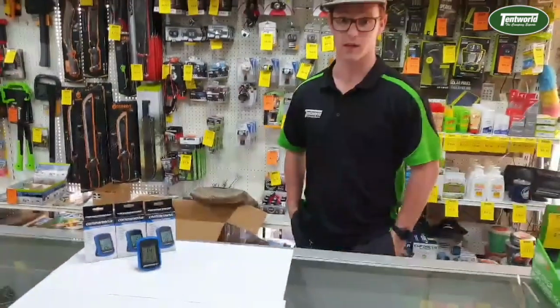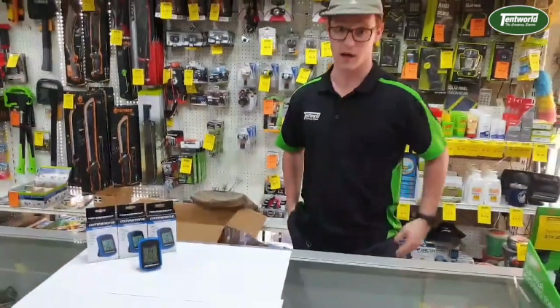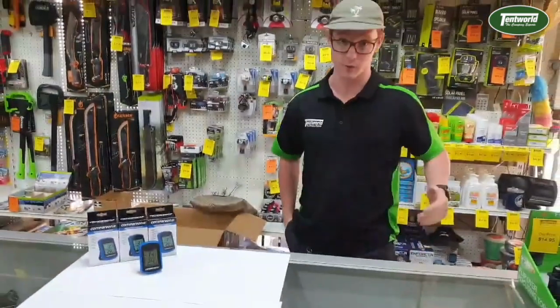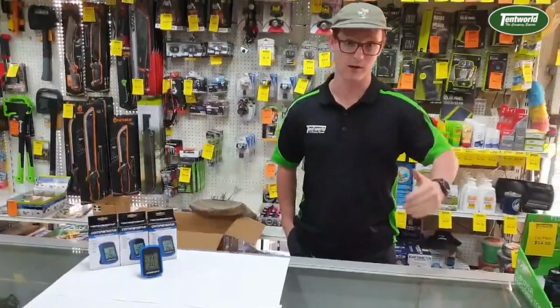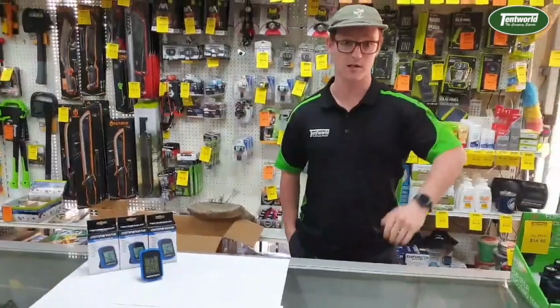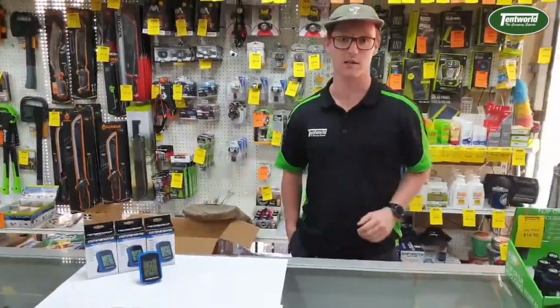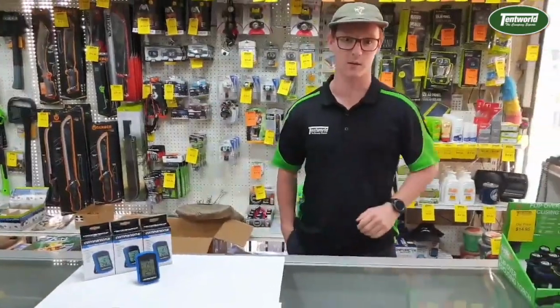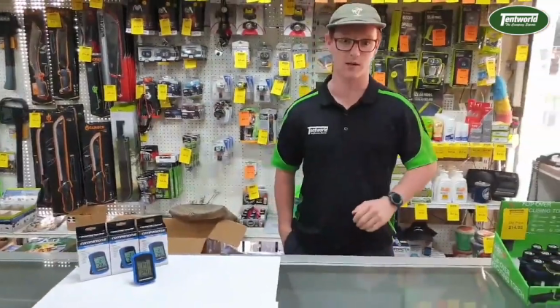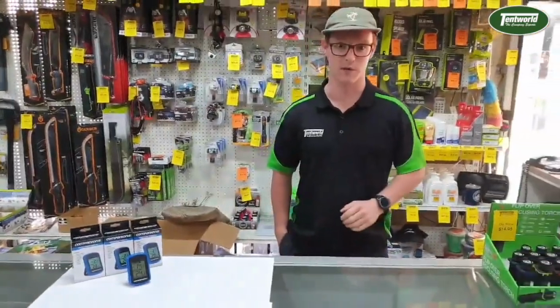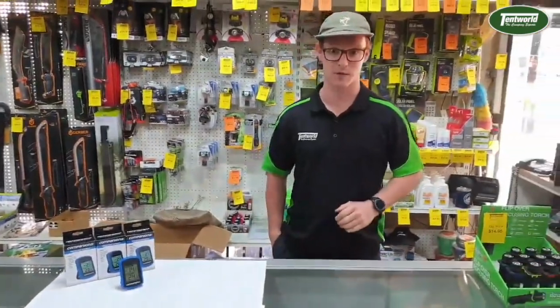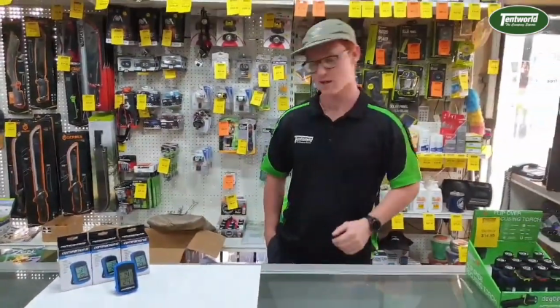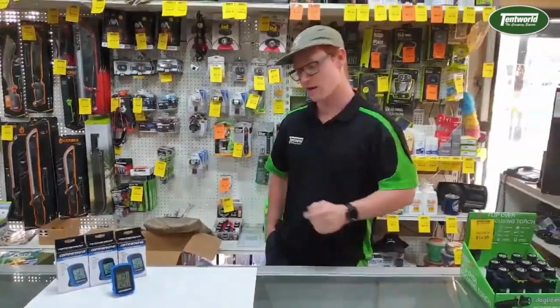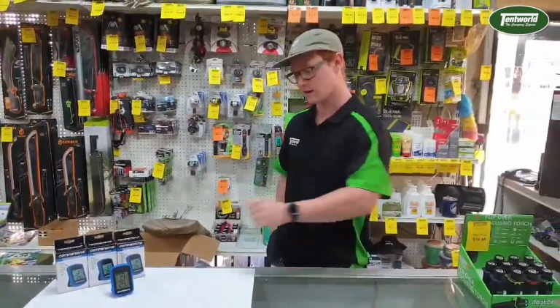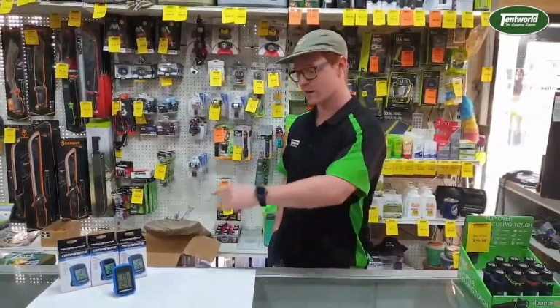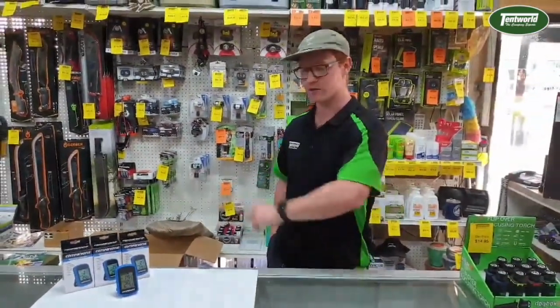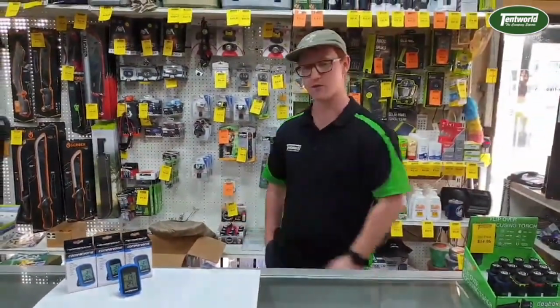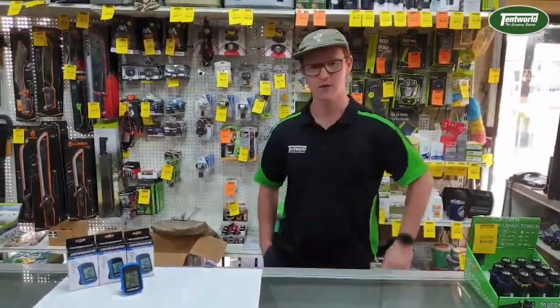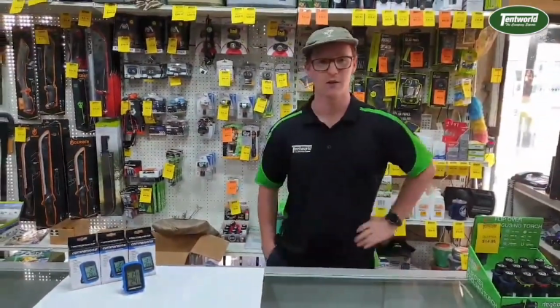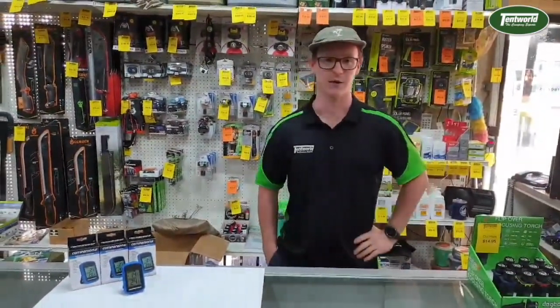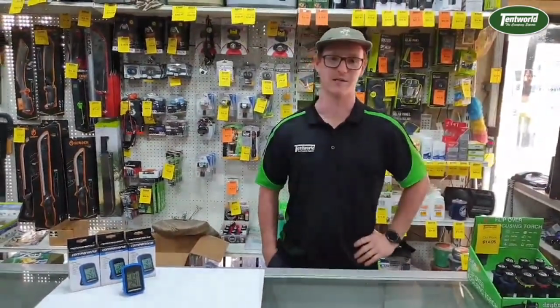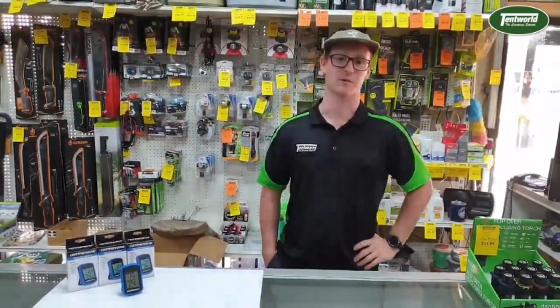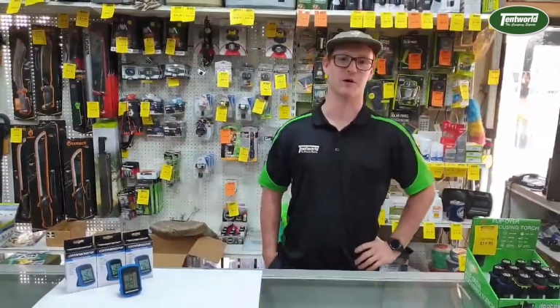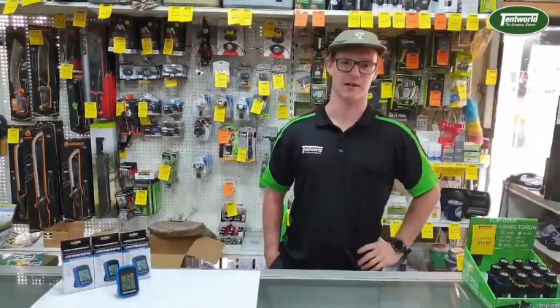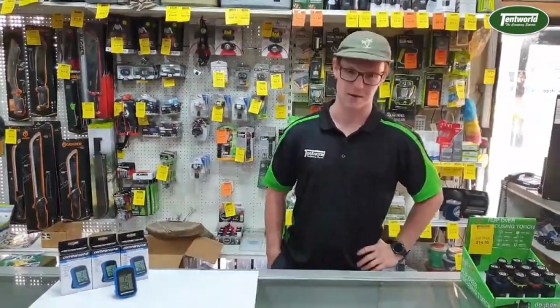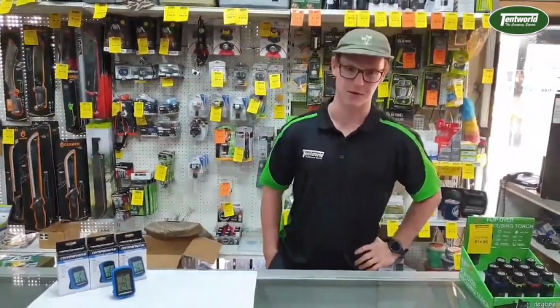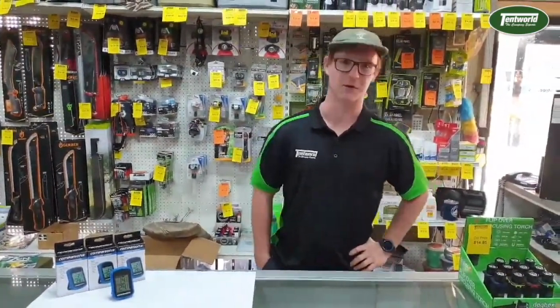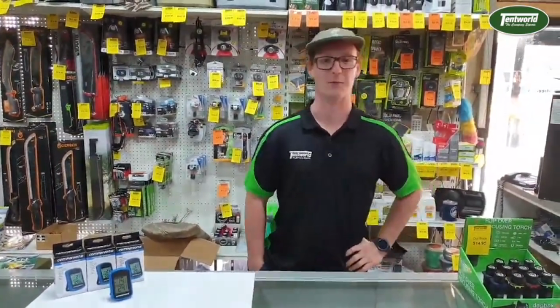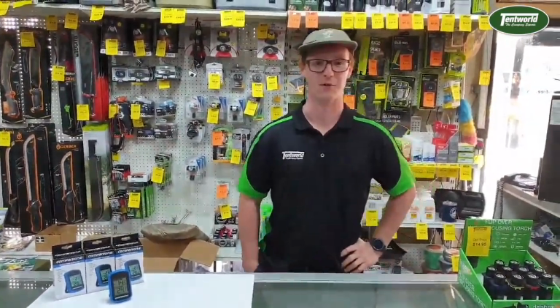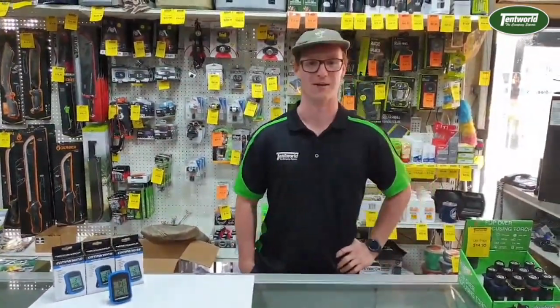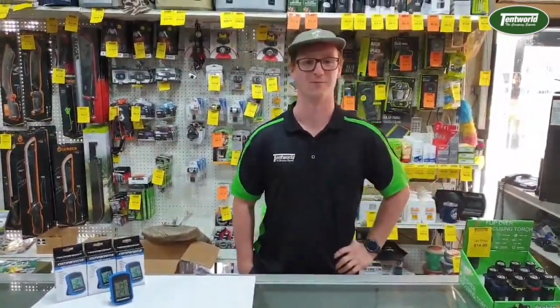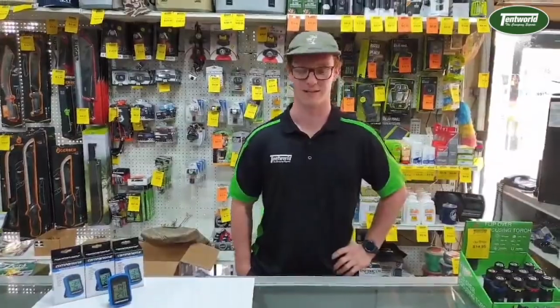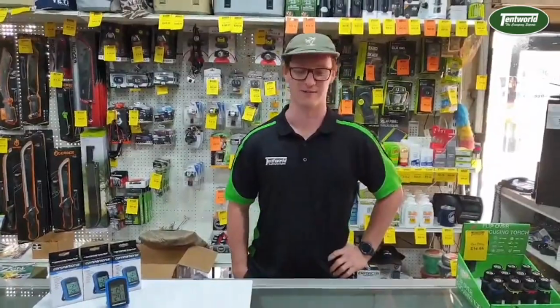If you're interested in getting one of these, you can come in store or jump online at techworld.com.au. Thank you.